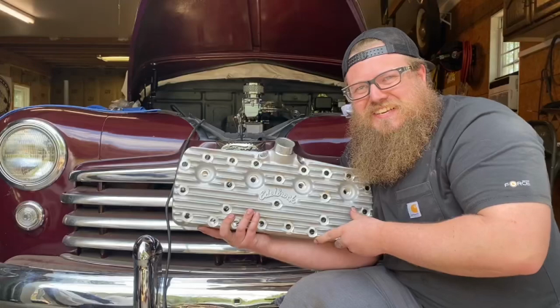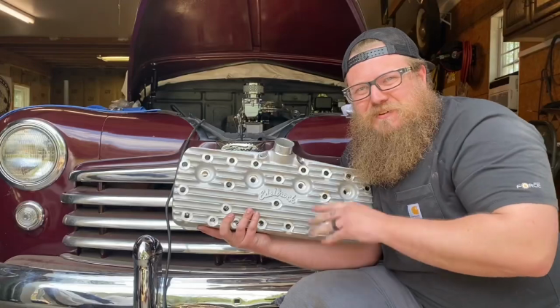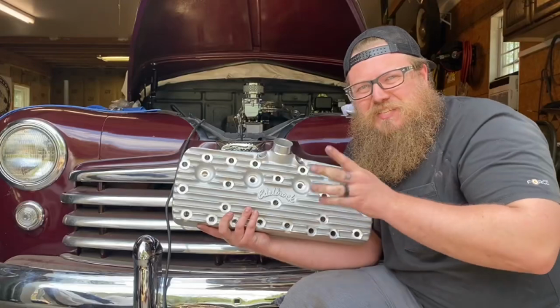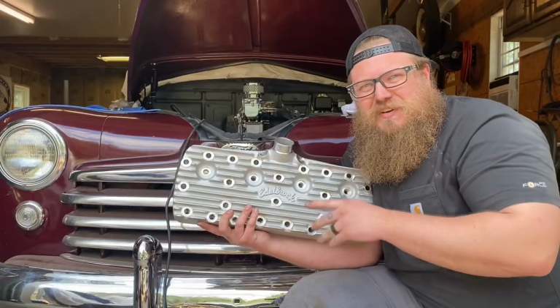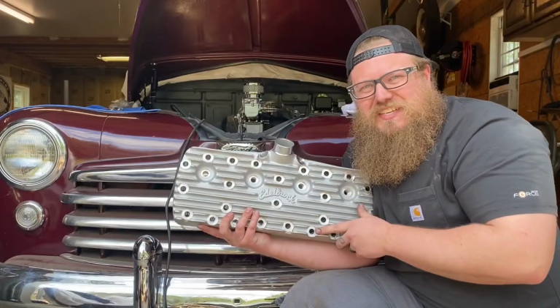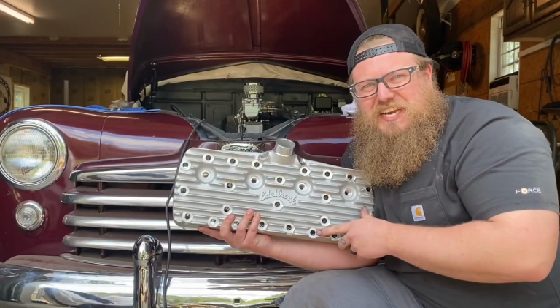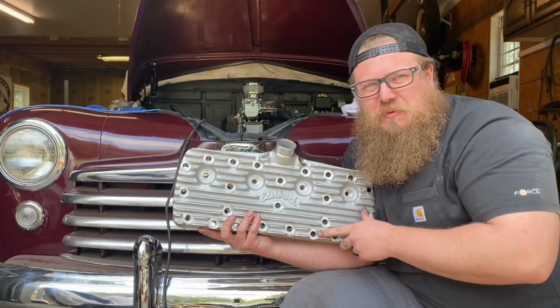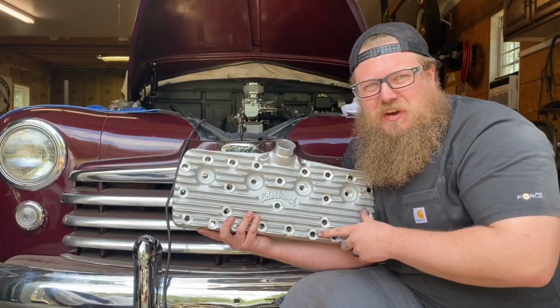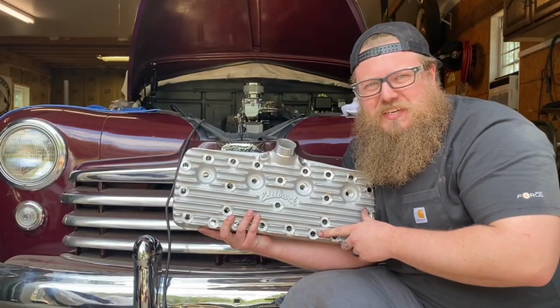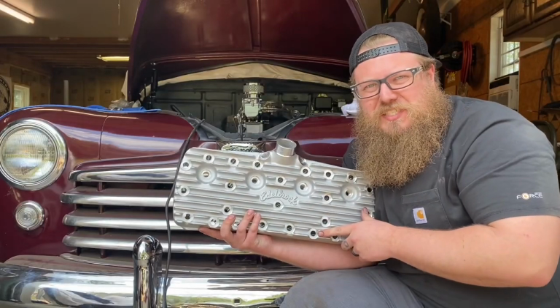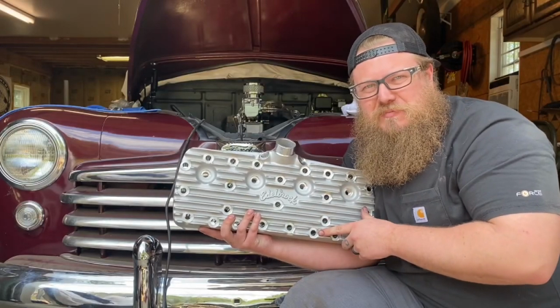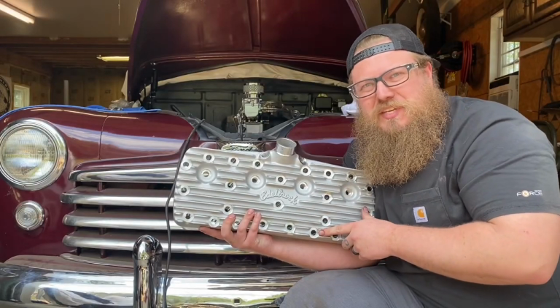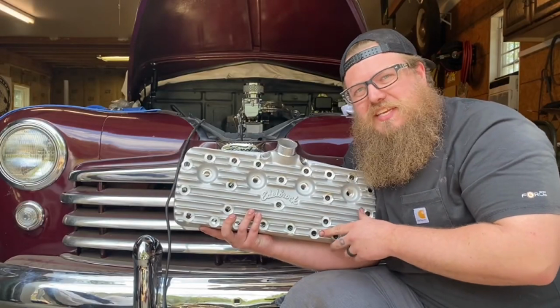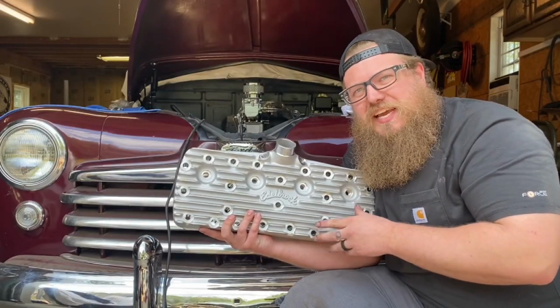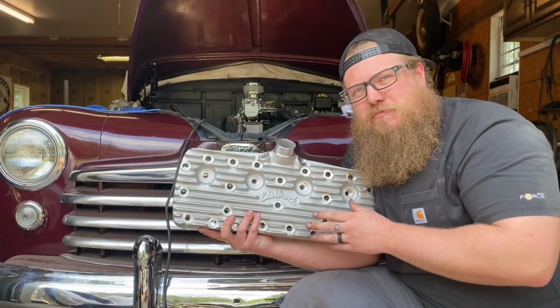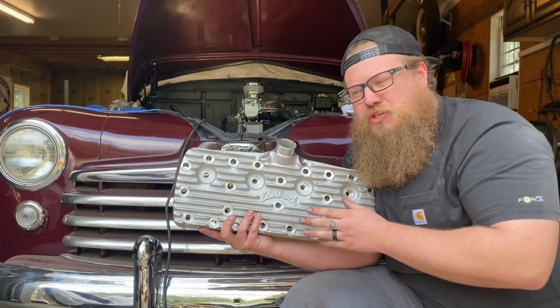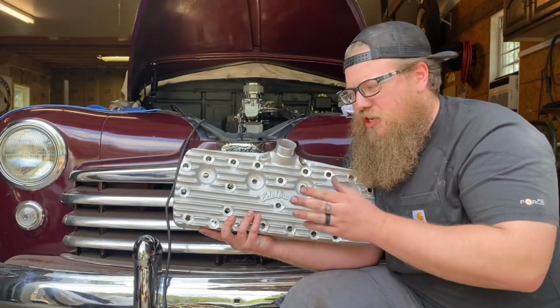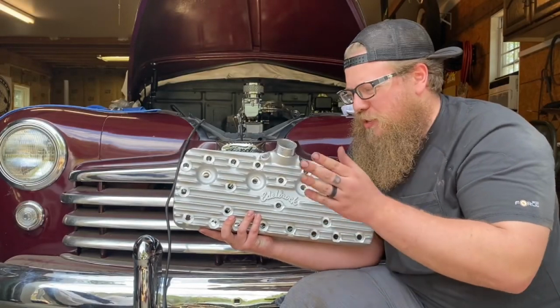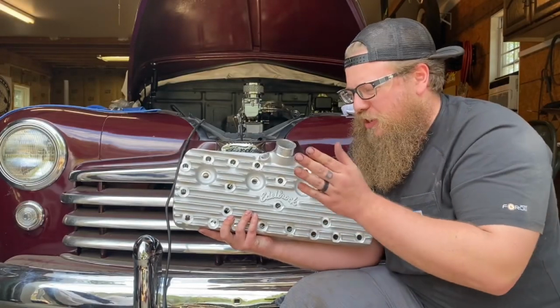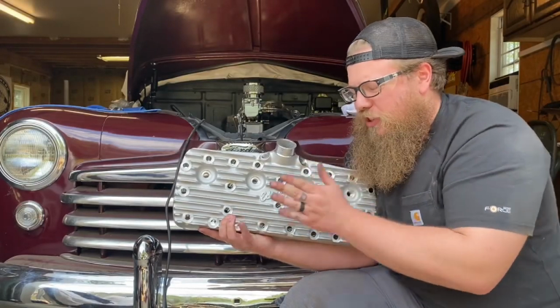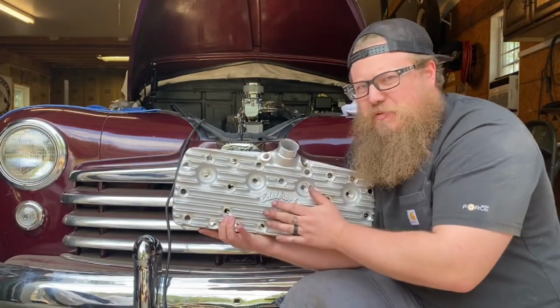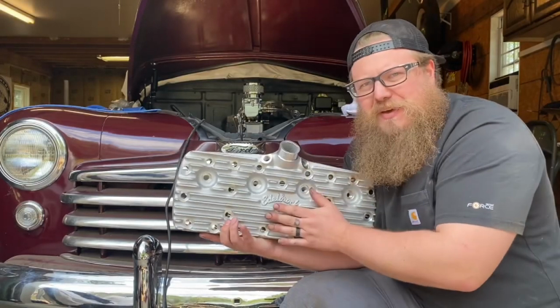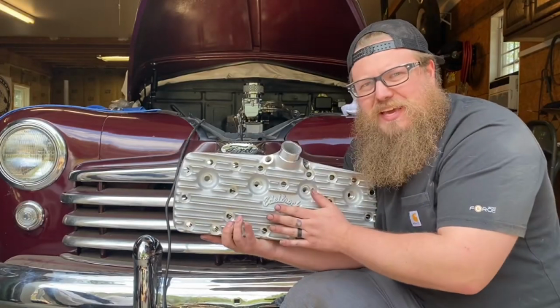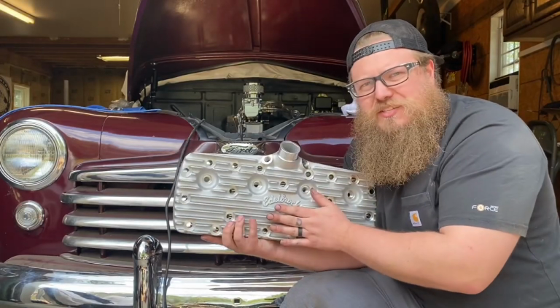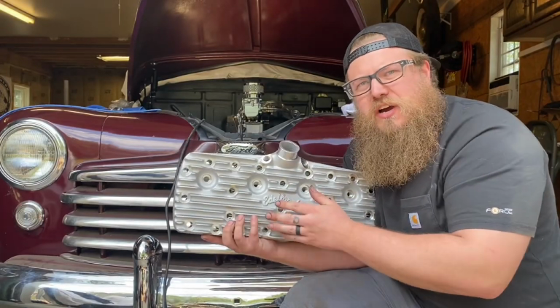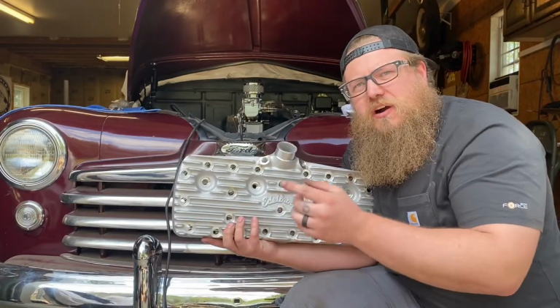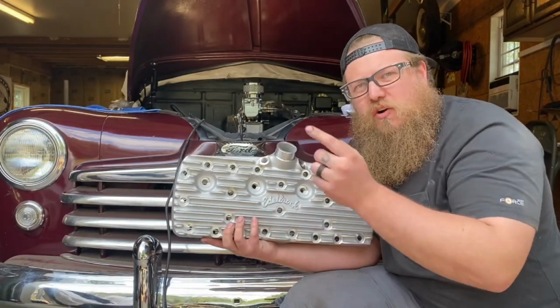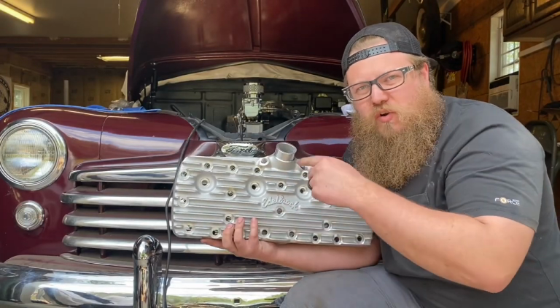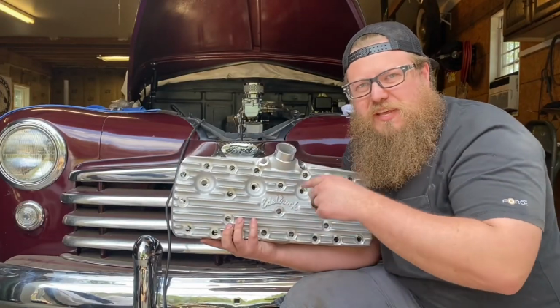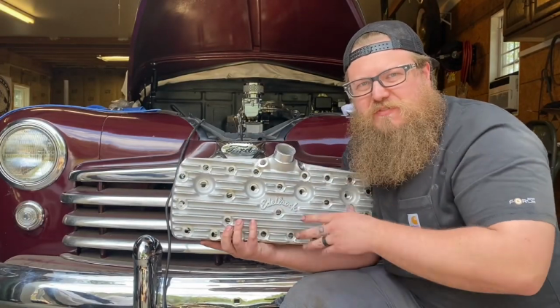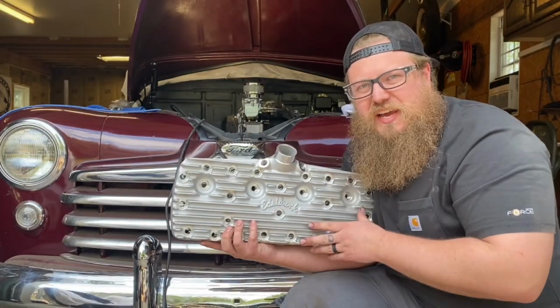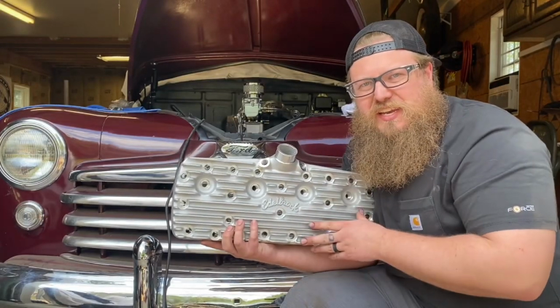Hey, what's up guys? Zach with Wired Customs, and today I'm going to show you how to put aluminum heads on a running flathead.